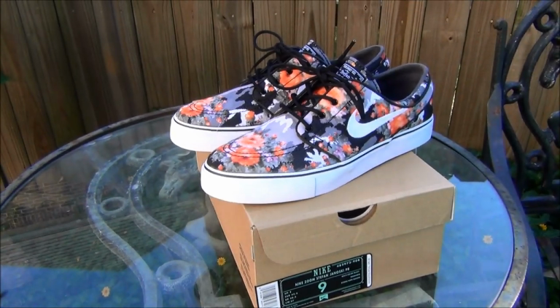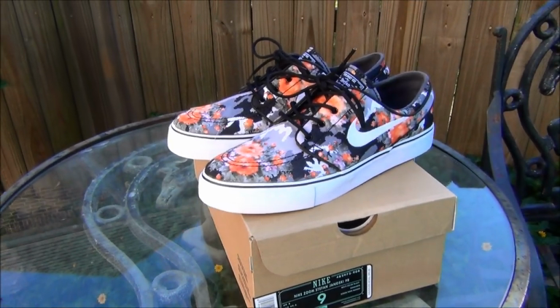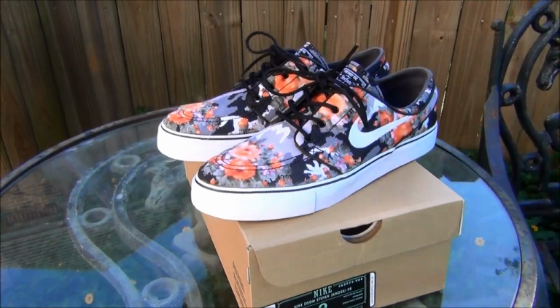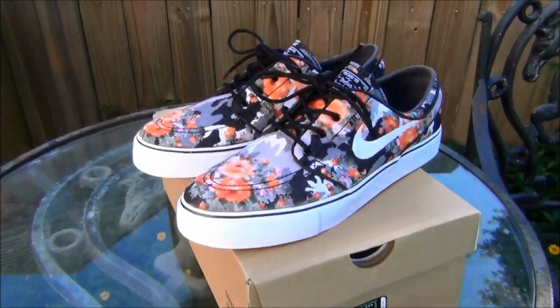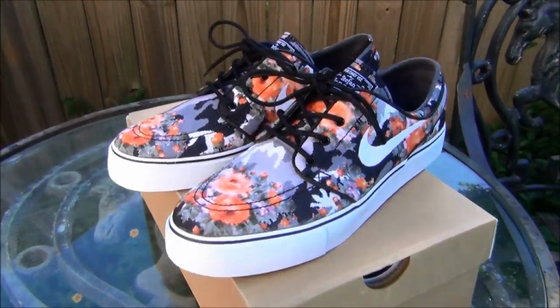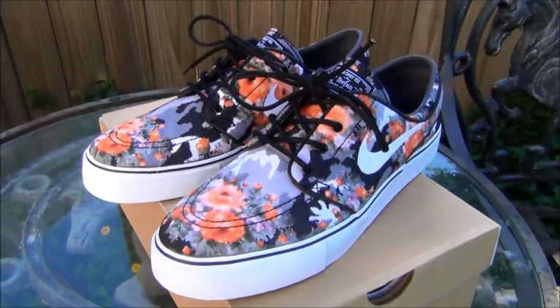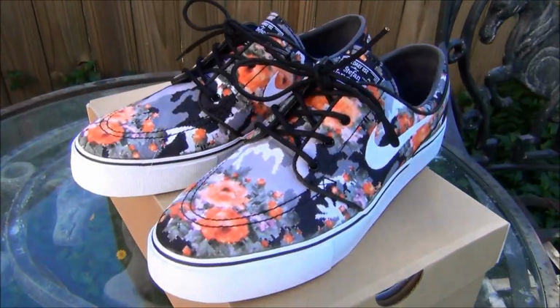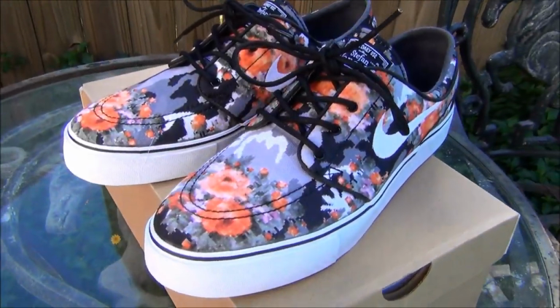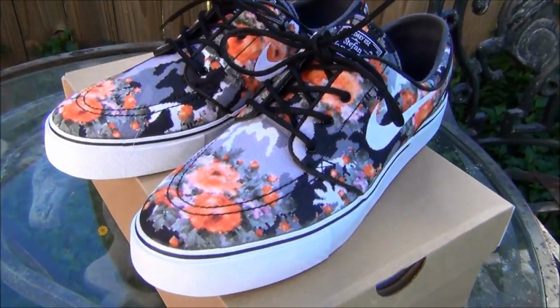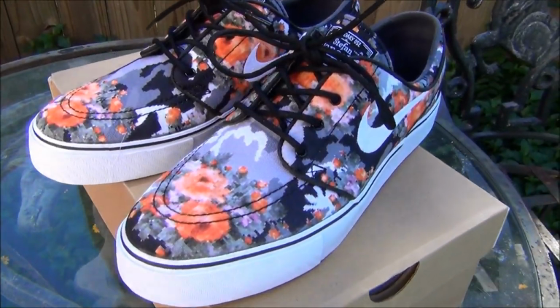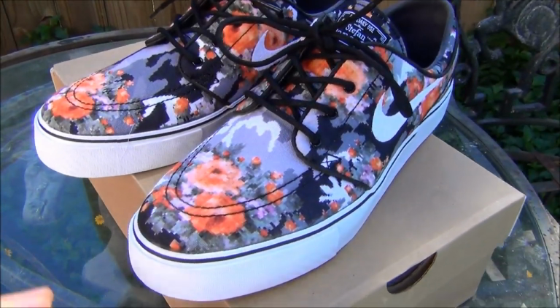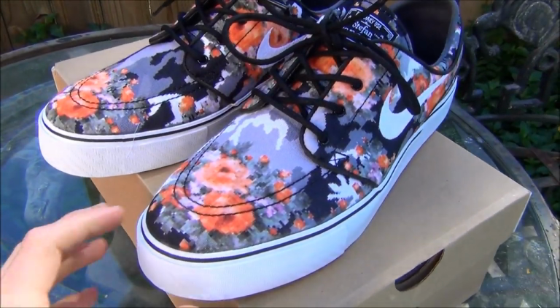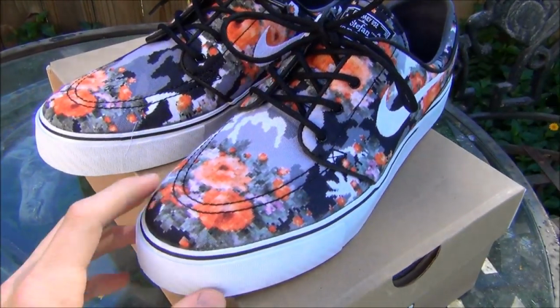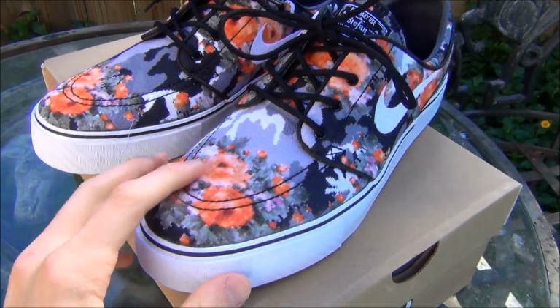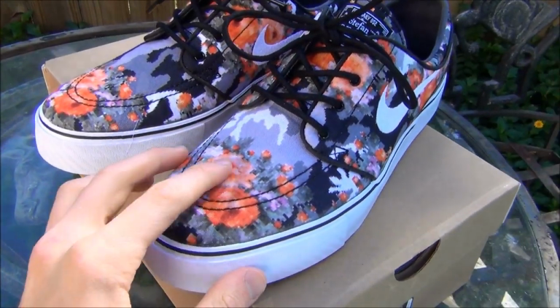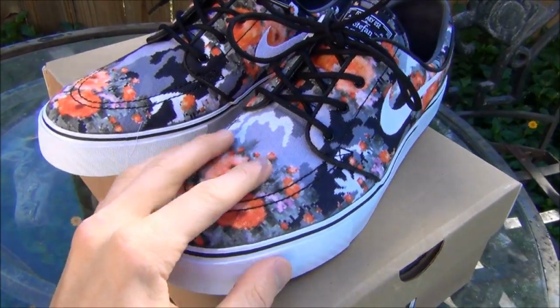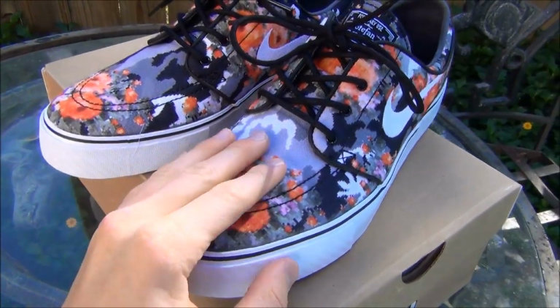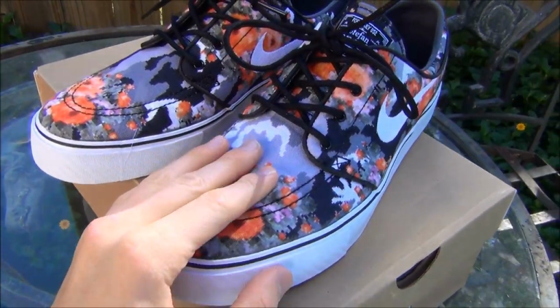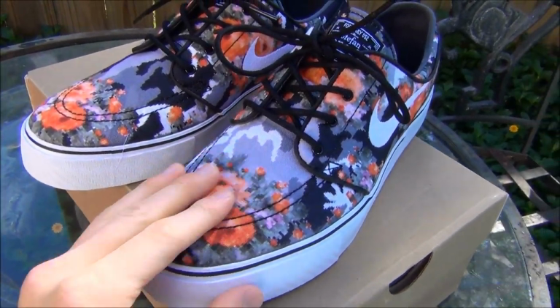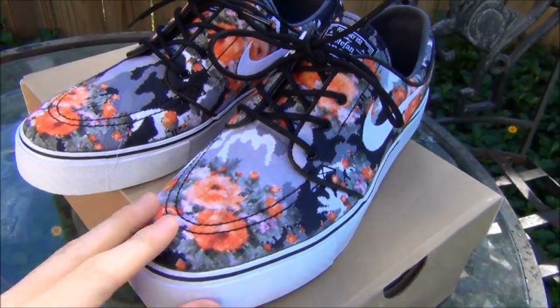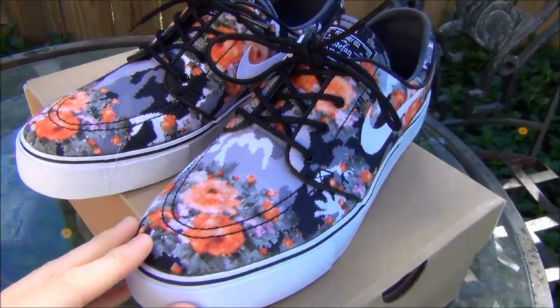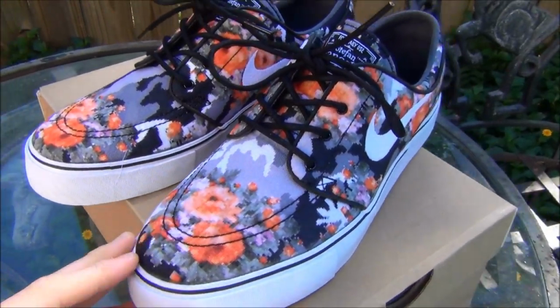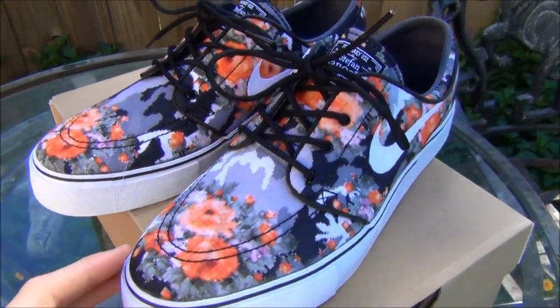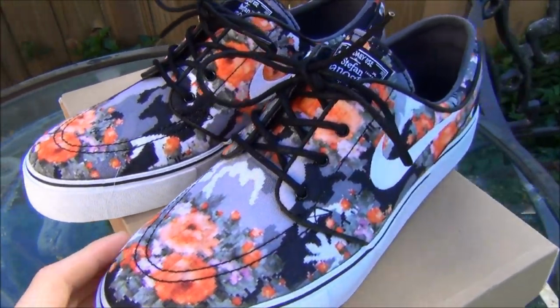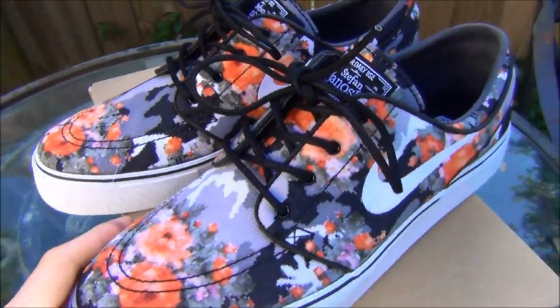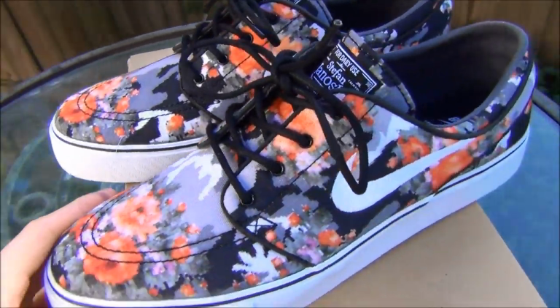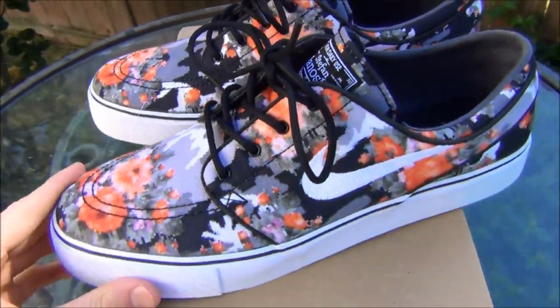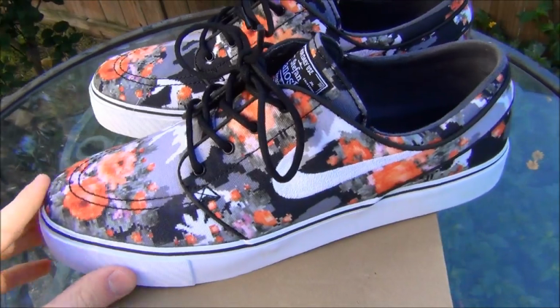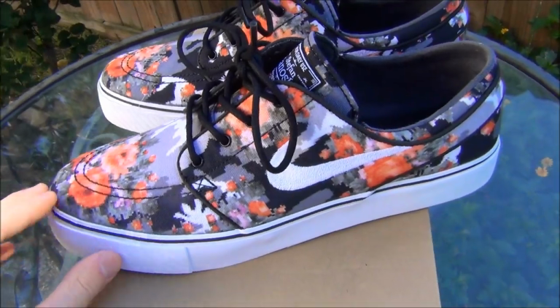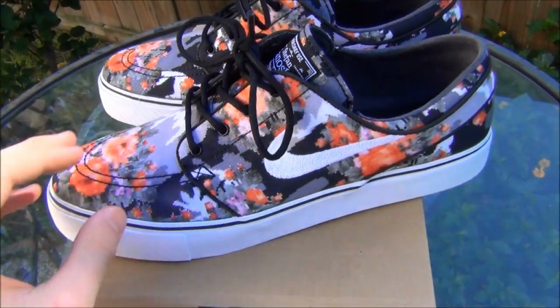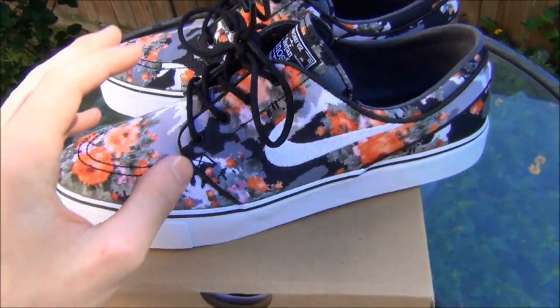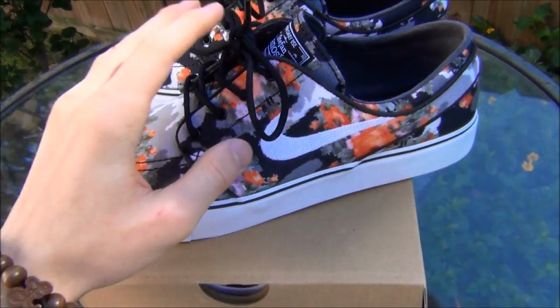Alright, so there you have it — the mandarin digital floral Janoskis. I hope y'all enjoyed this video.